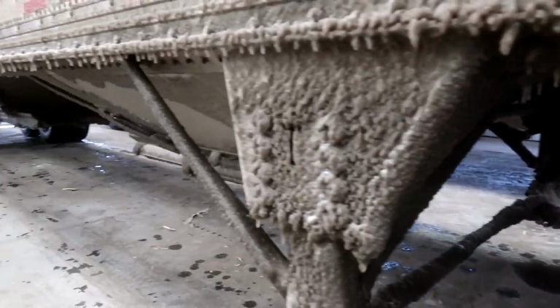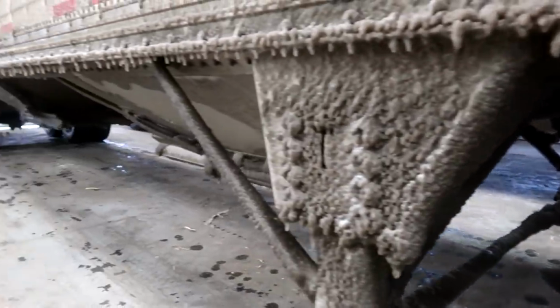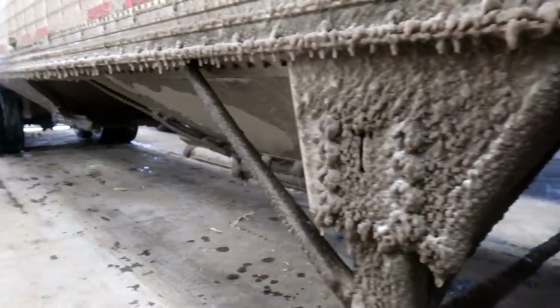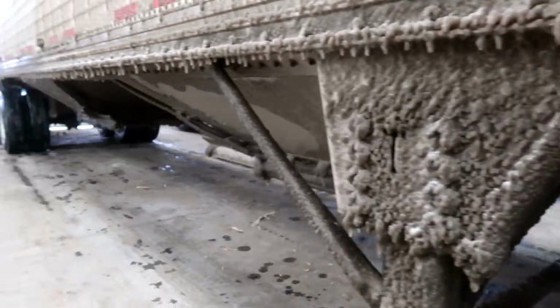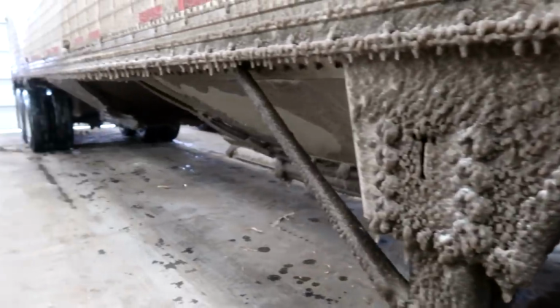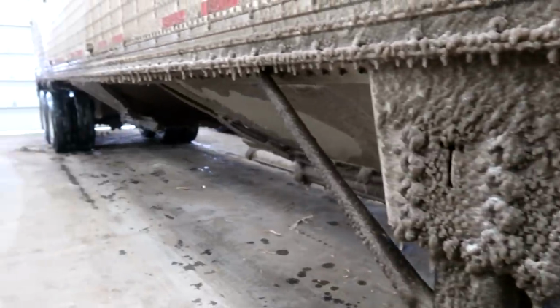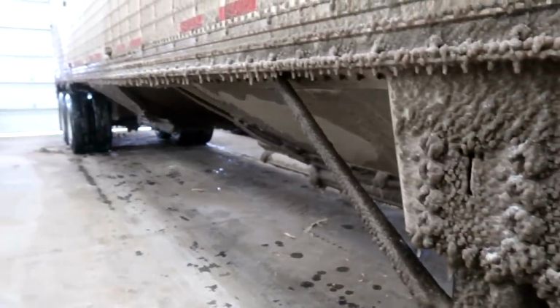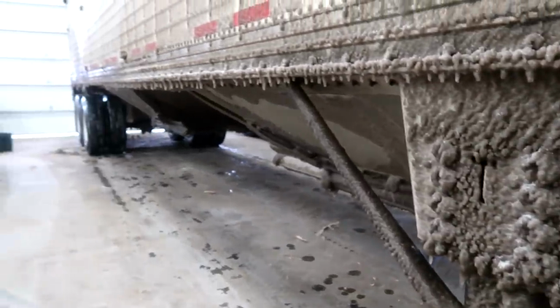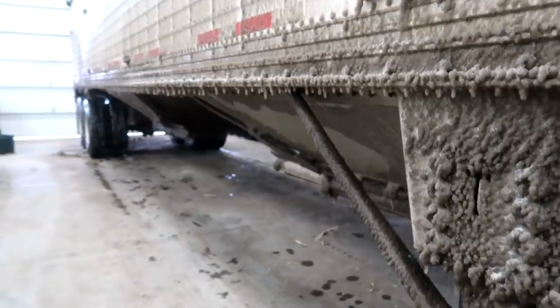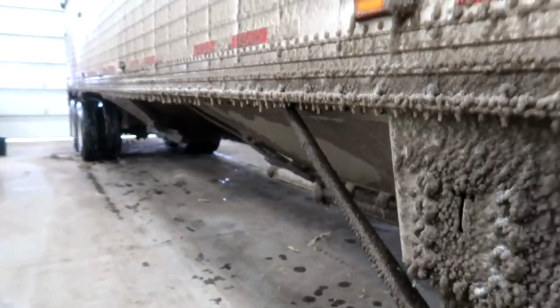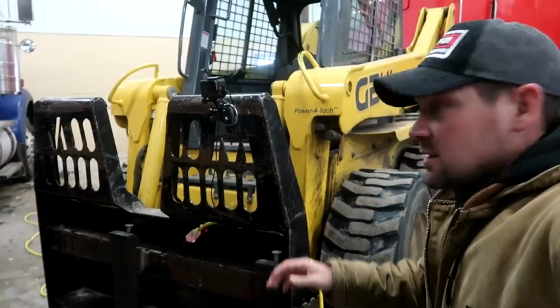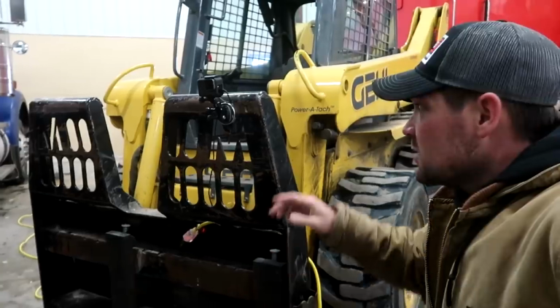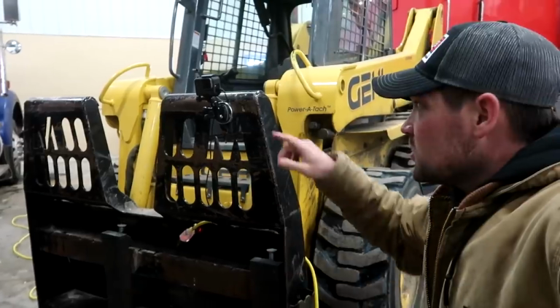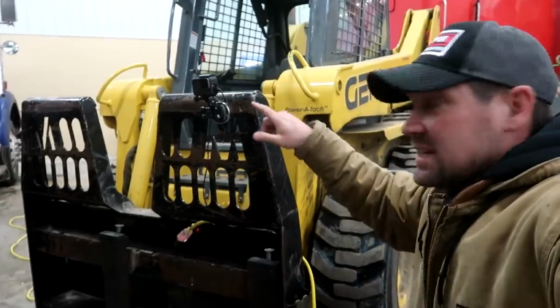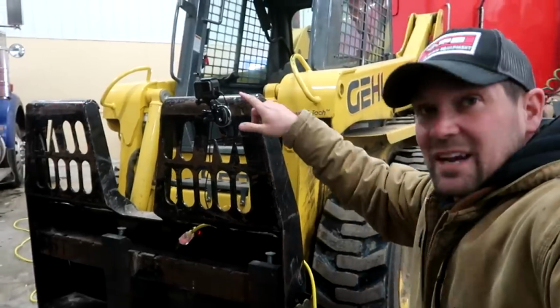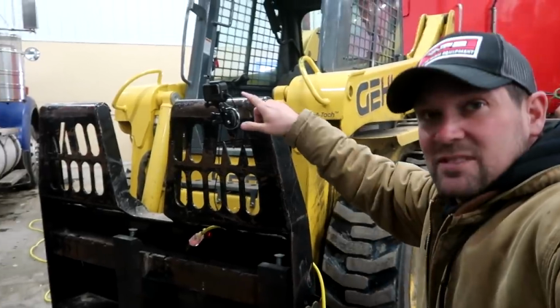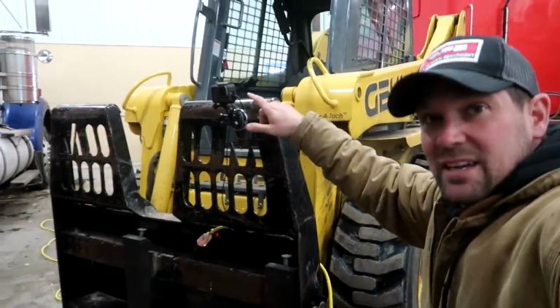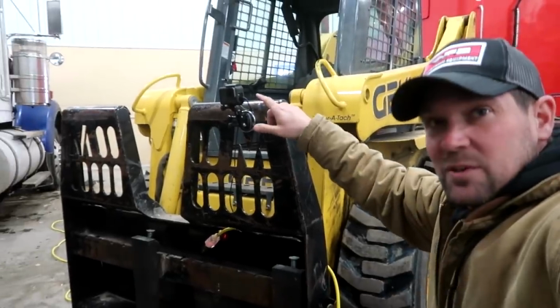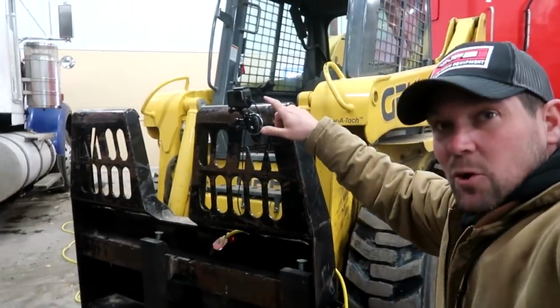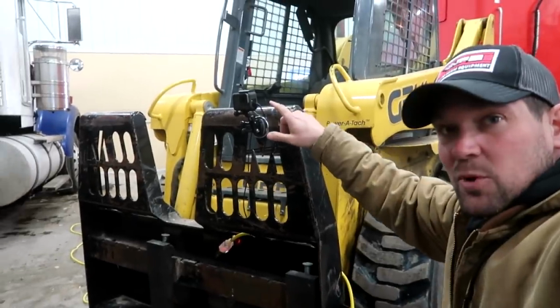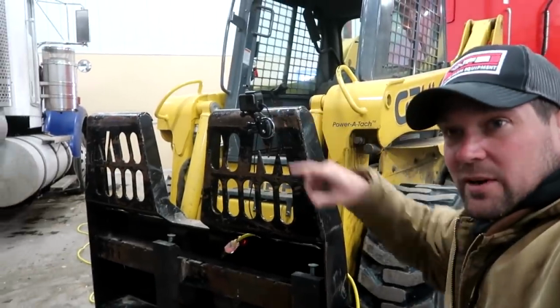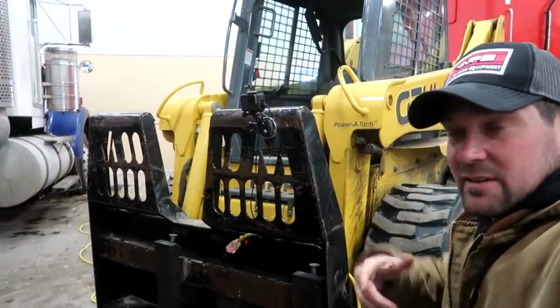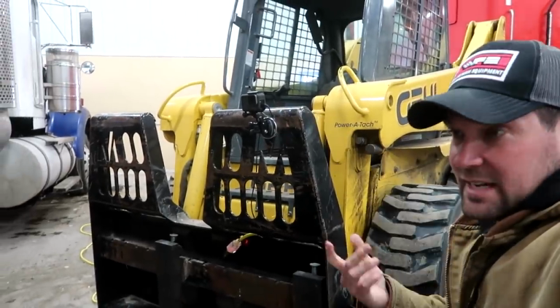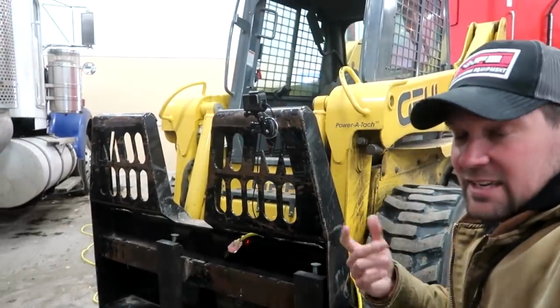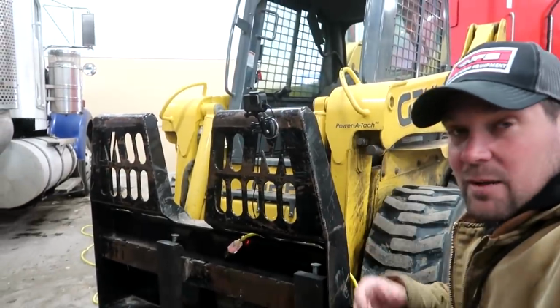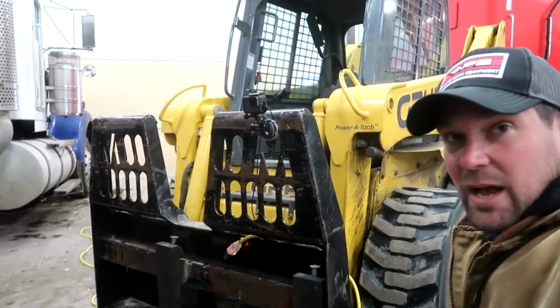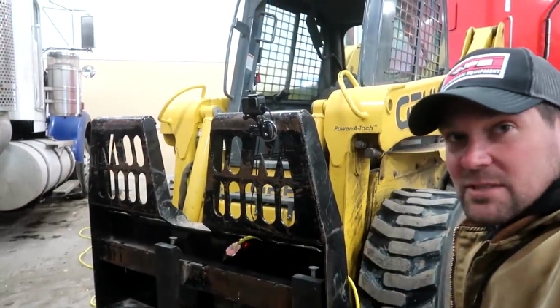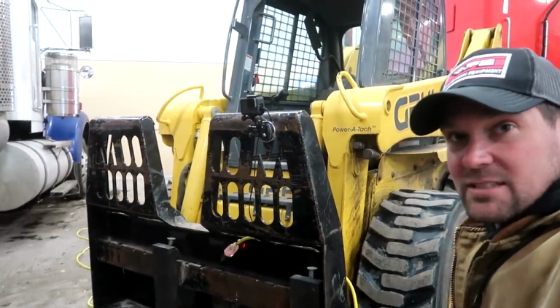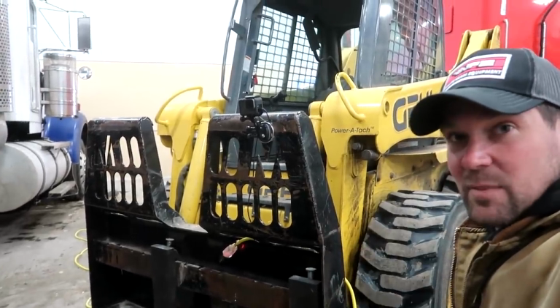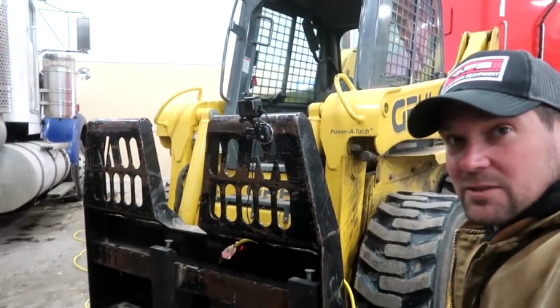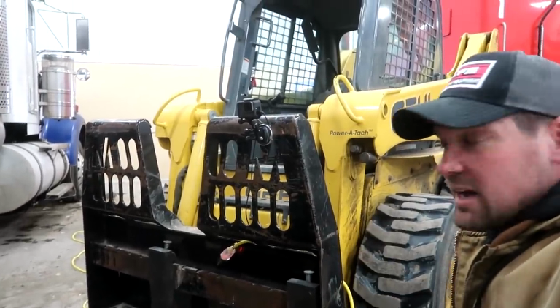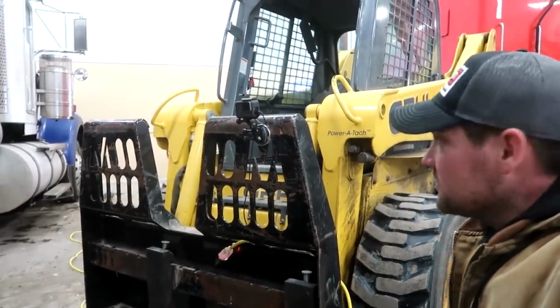But you guys are in luck — I've set up the GoPro here to take a time lapse as it melts off.